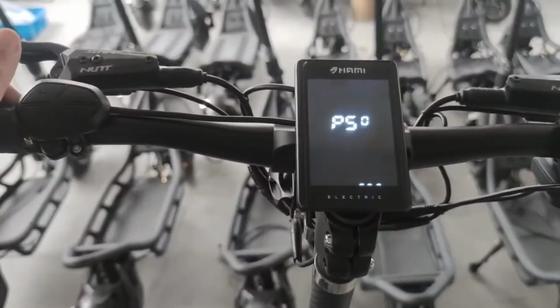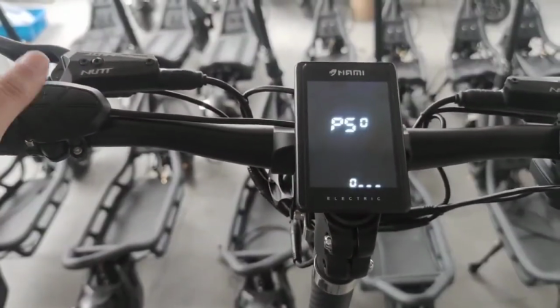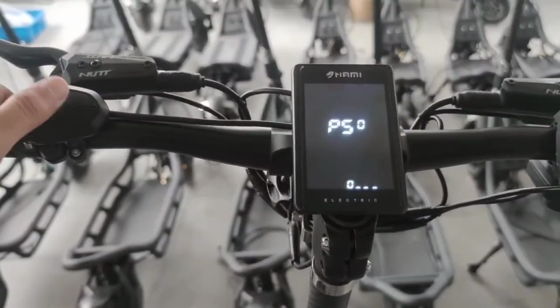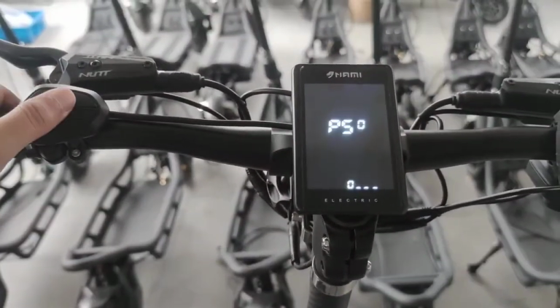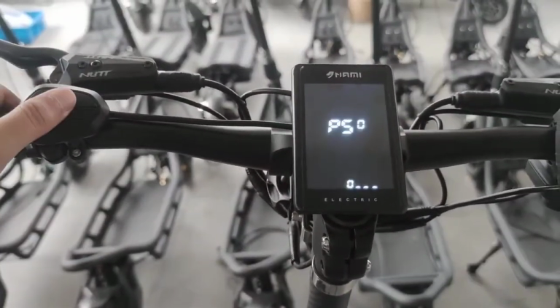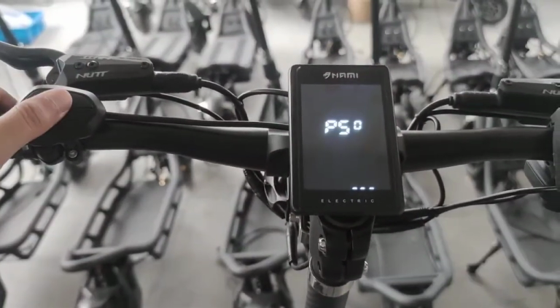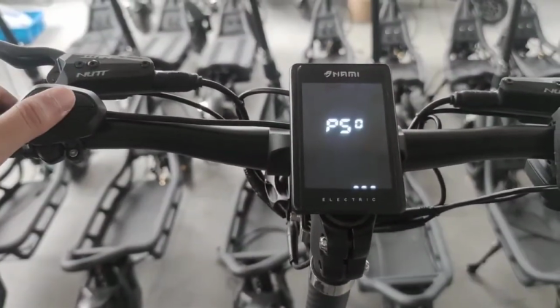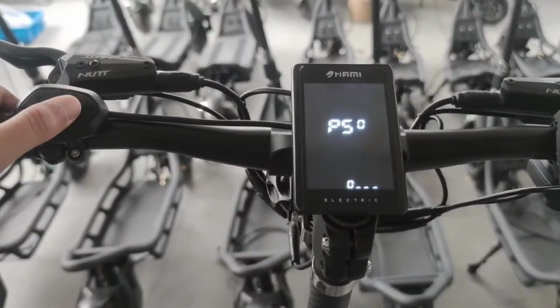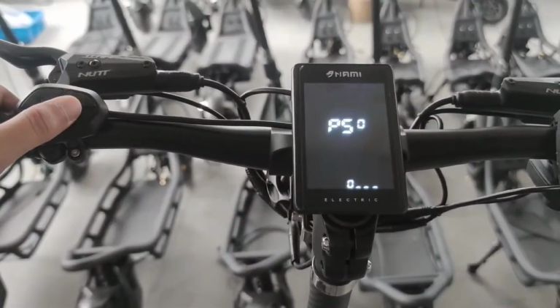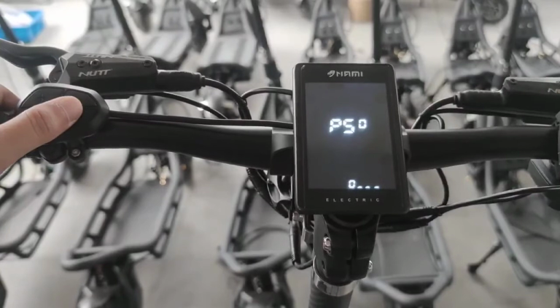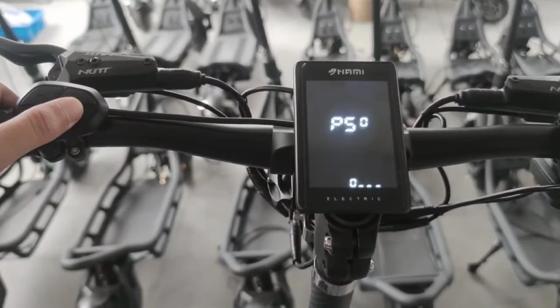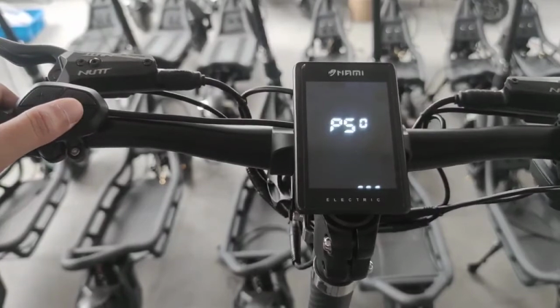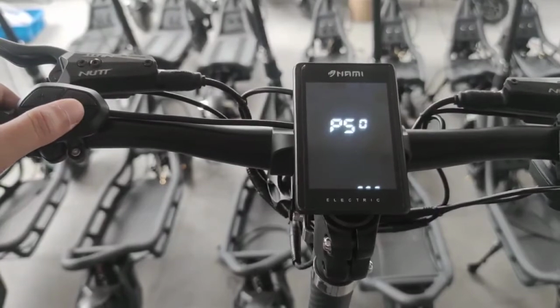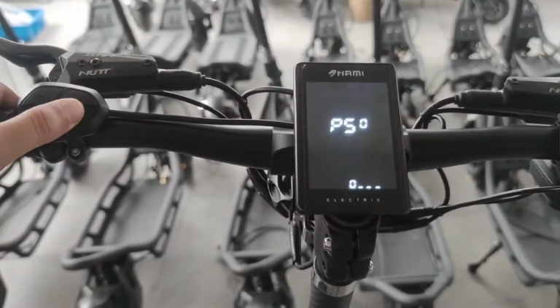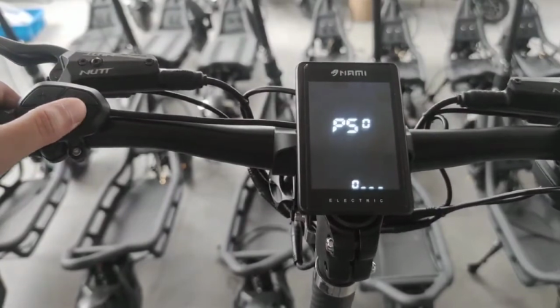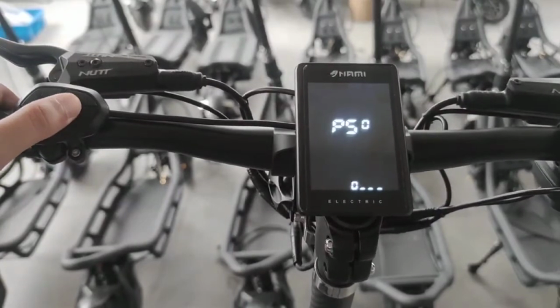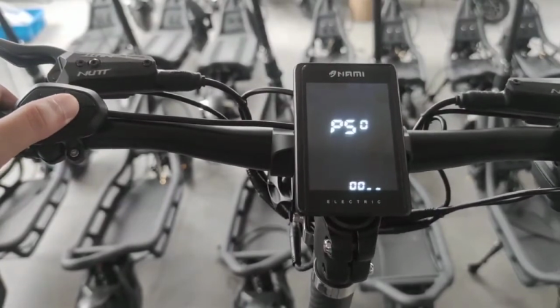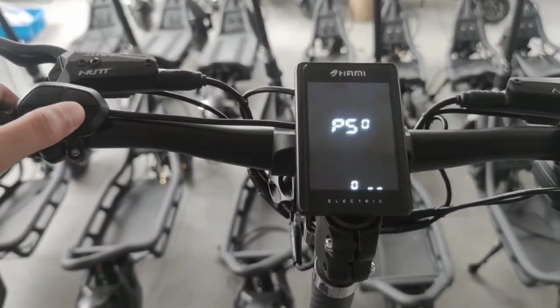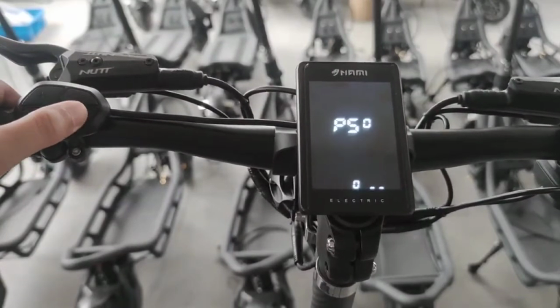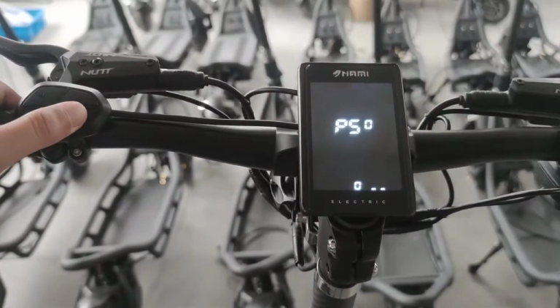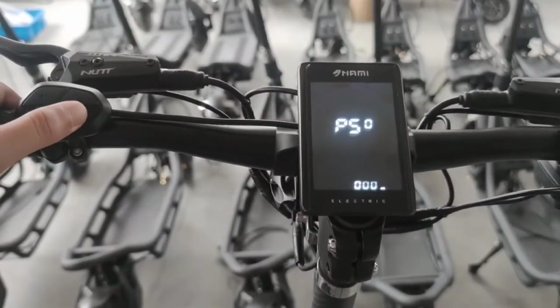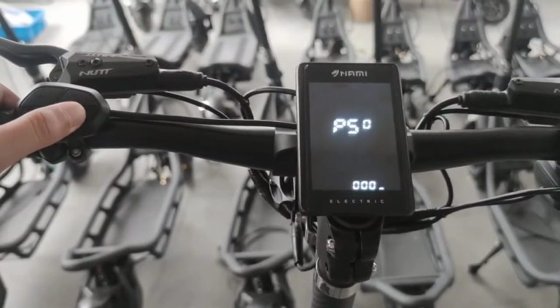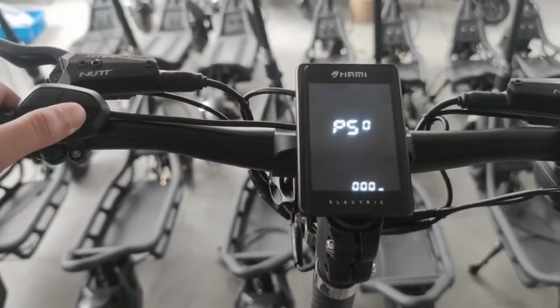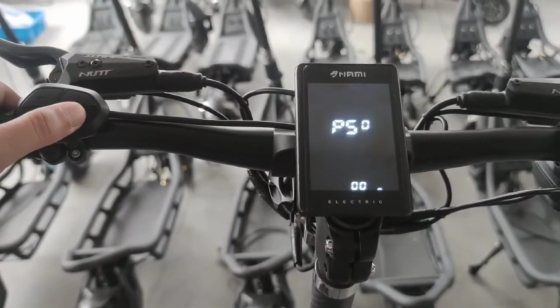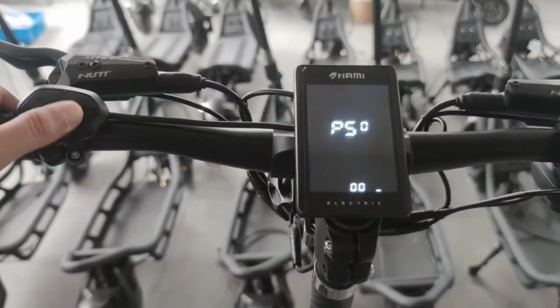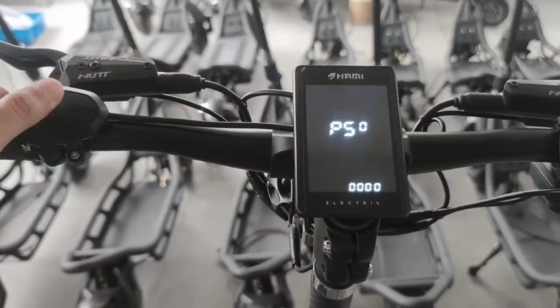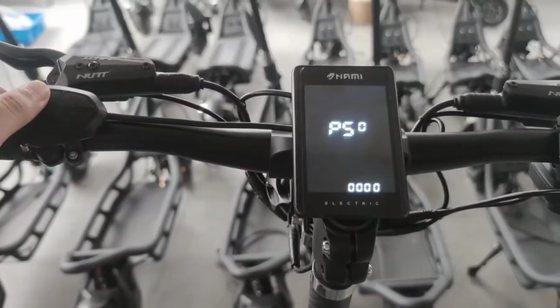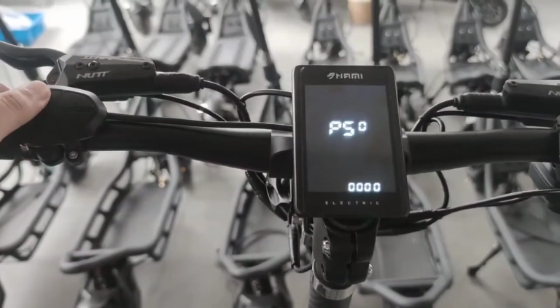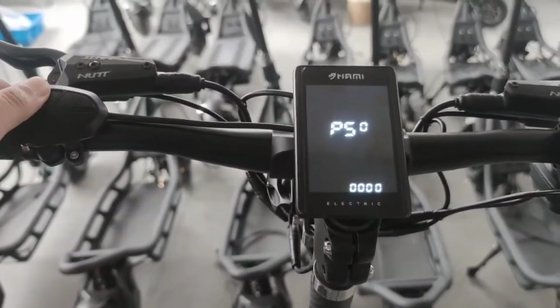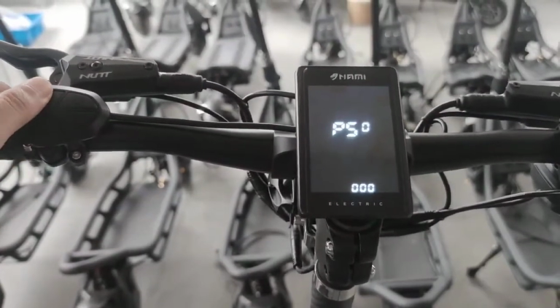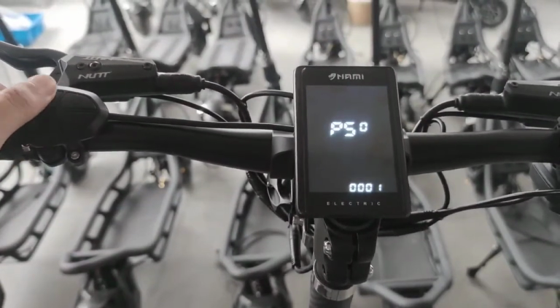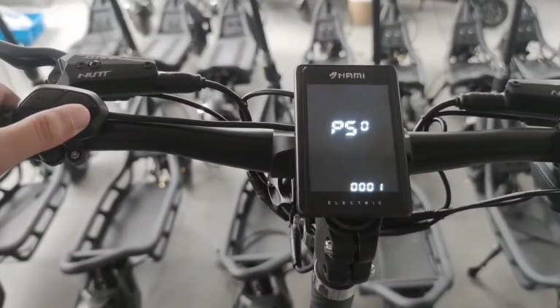It requires a password right now — entering 0001.